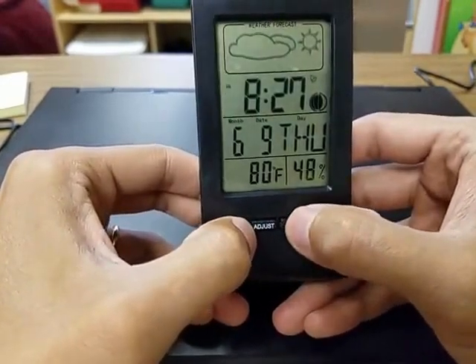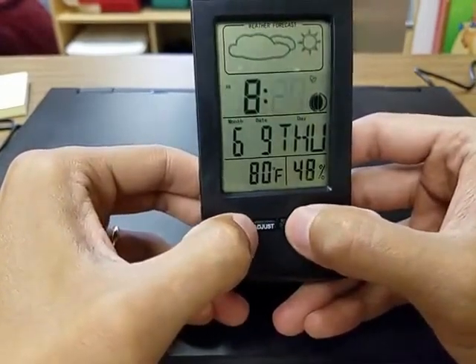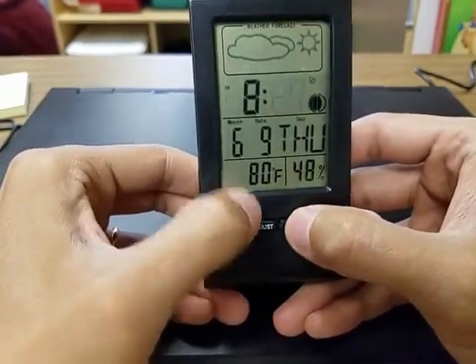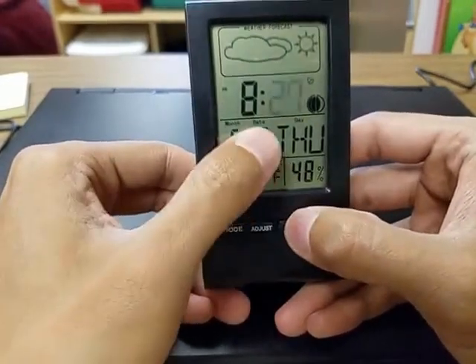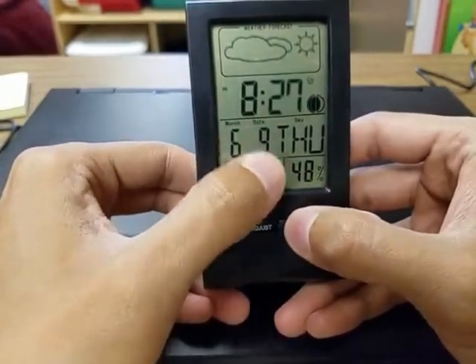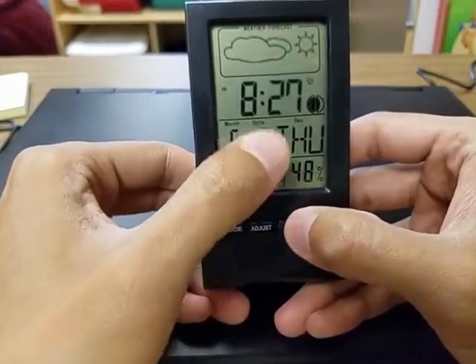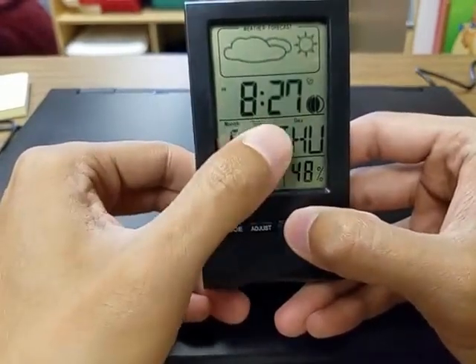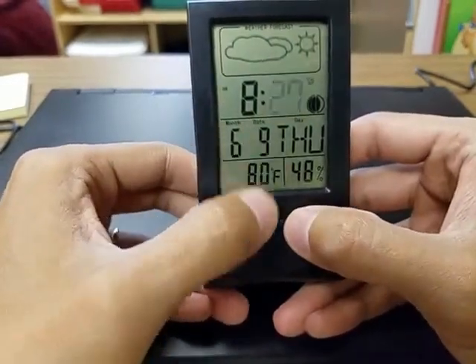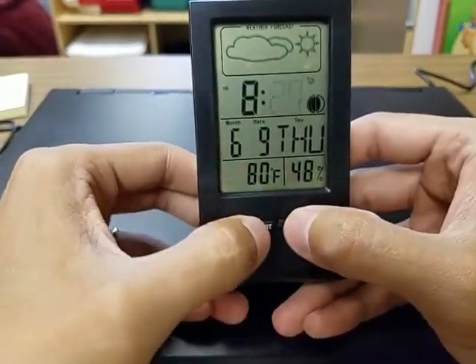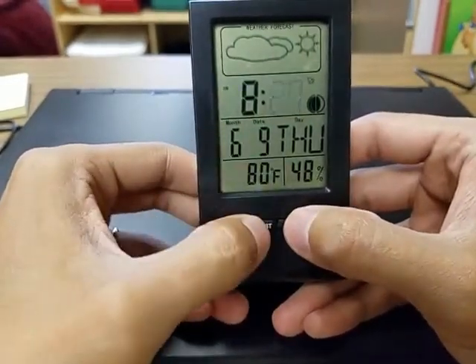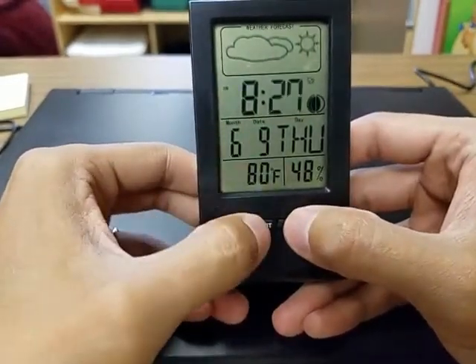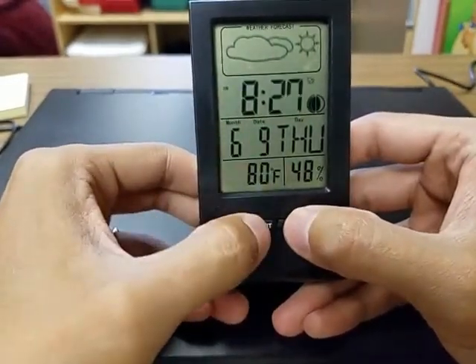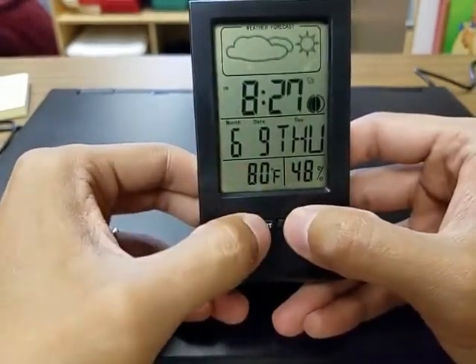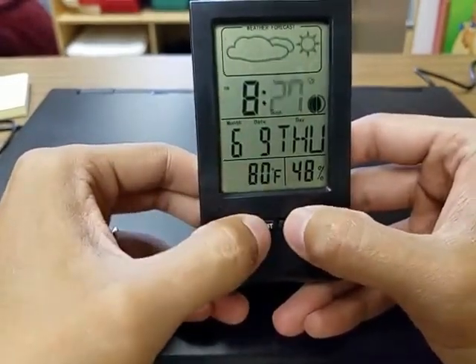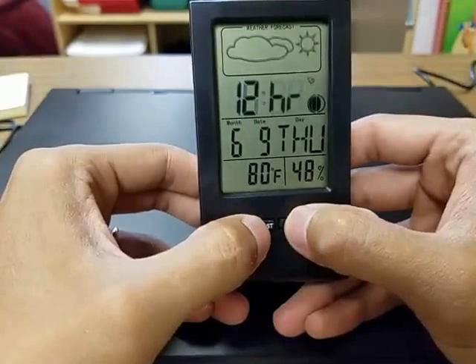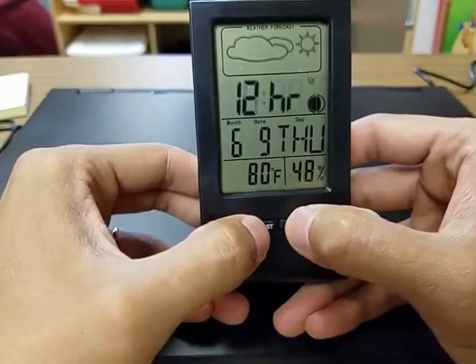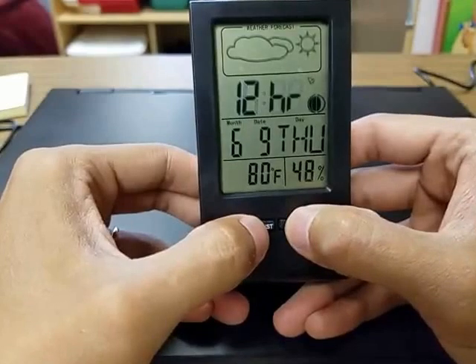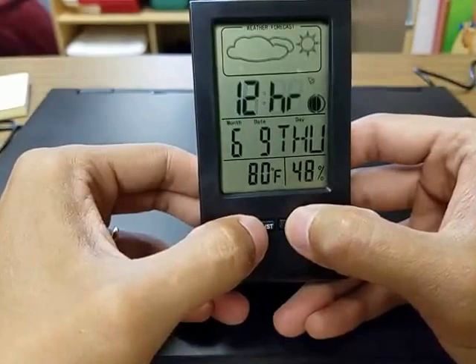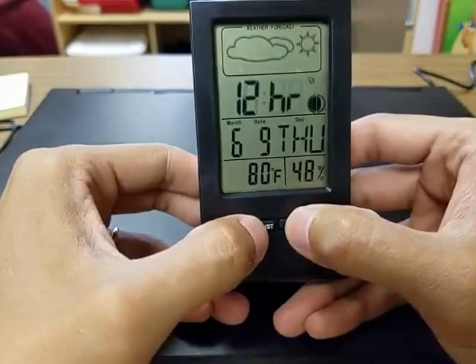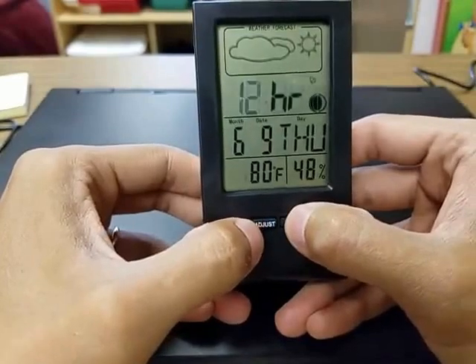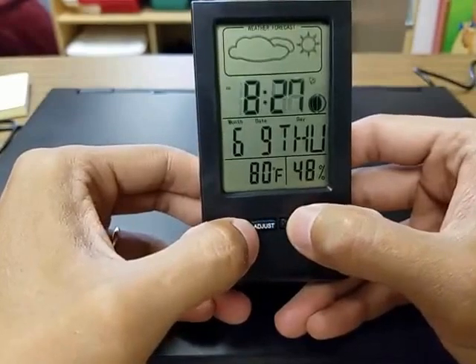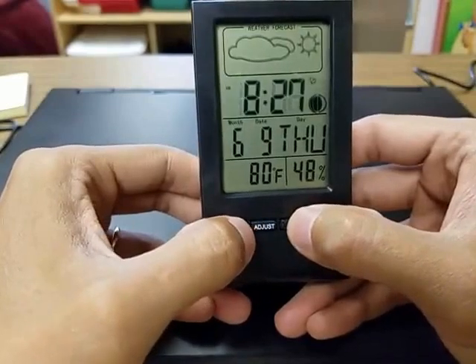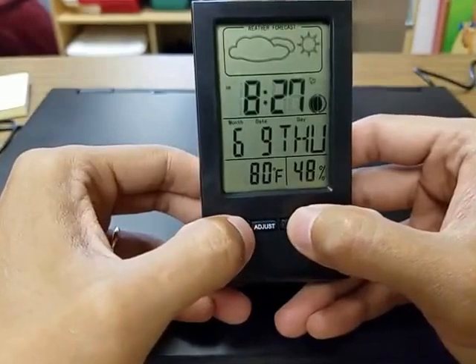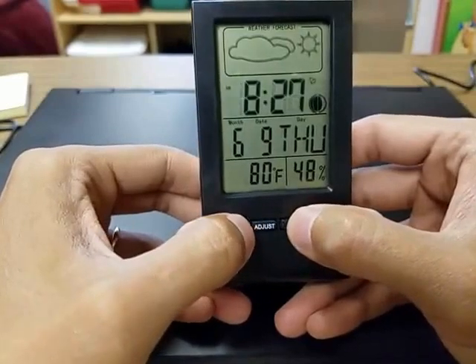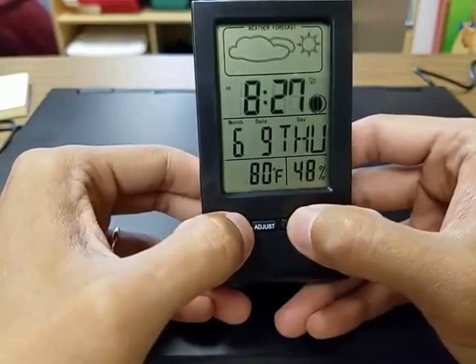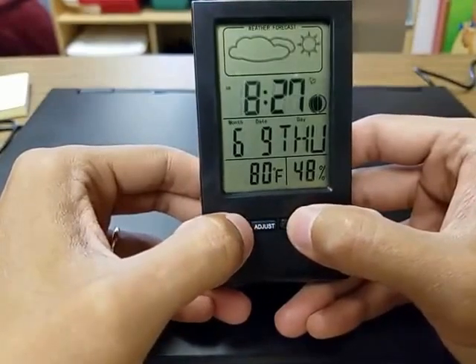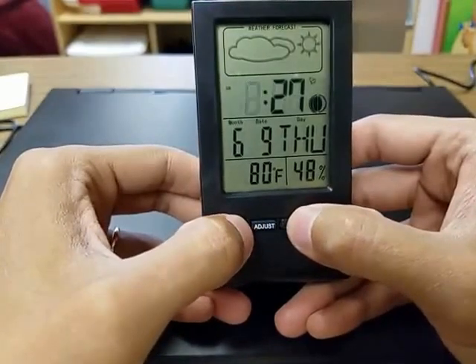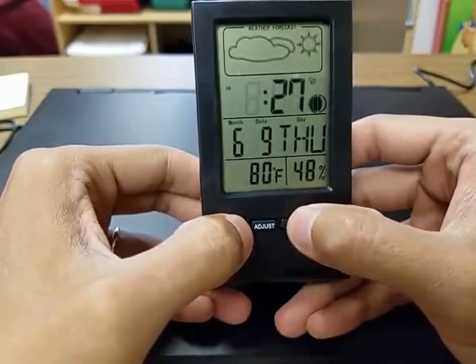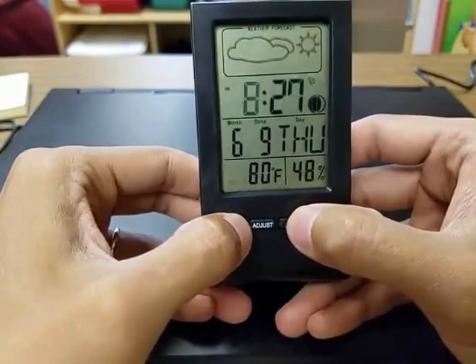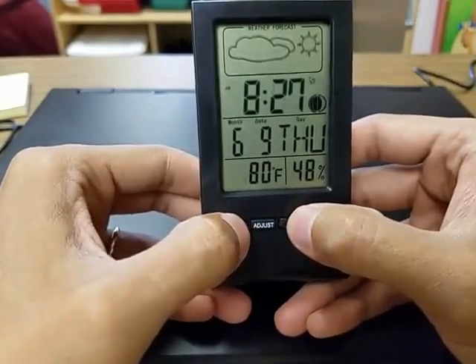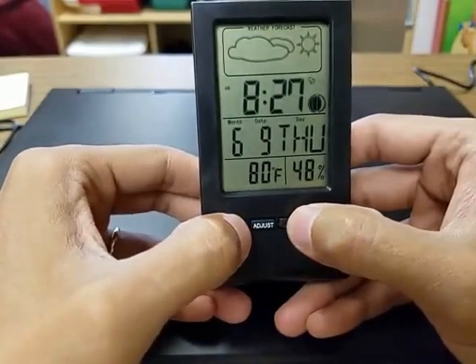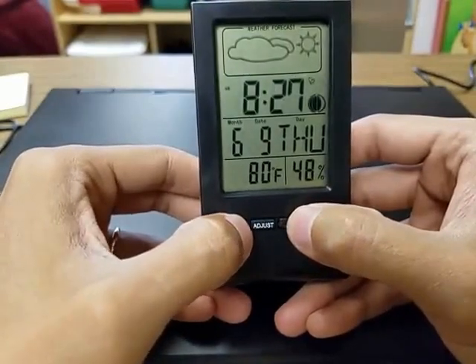Press set, then go down to the next one, set again, and then just press mode to get out of it.